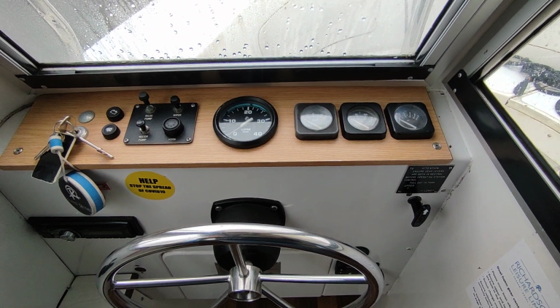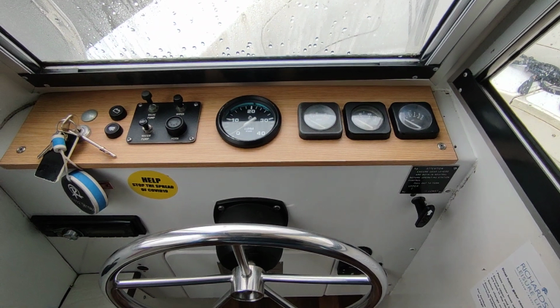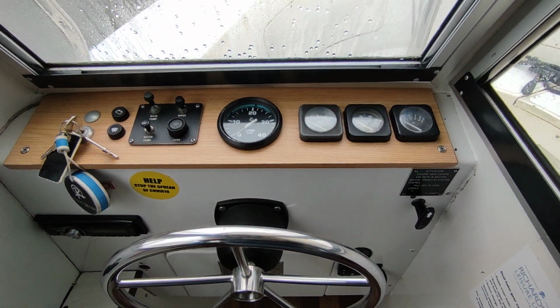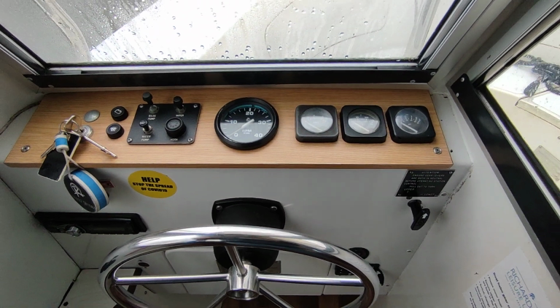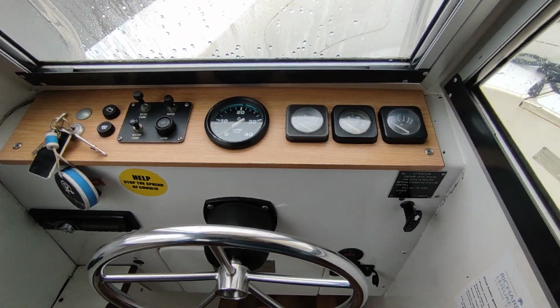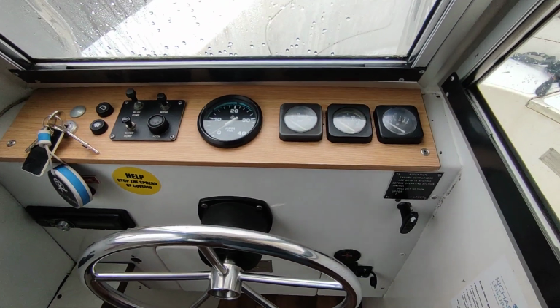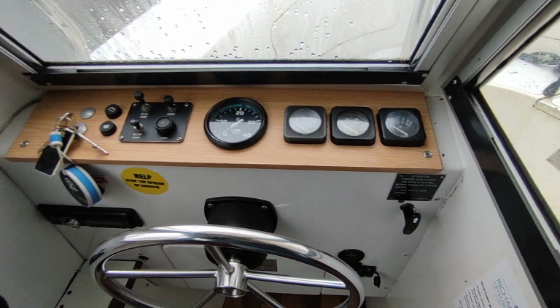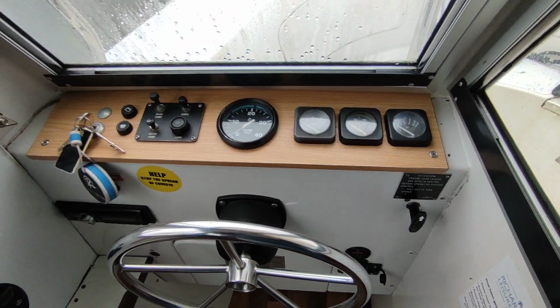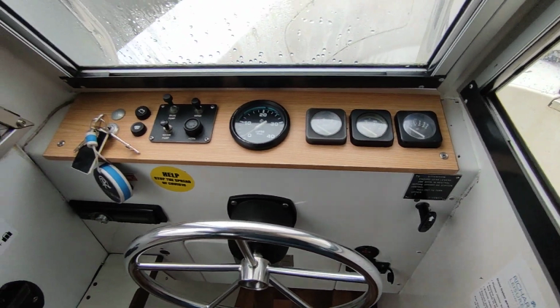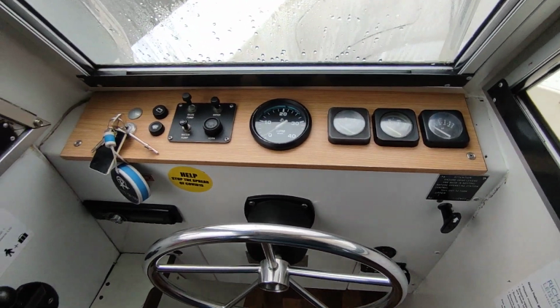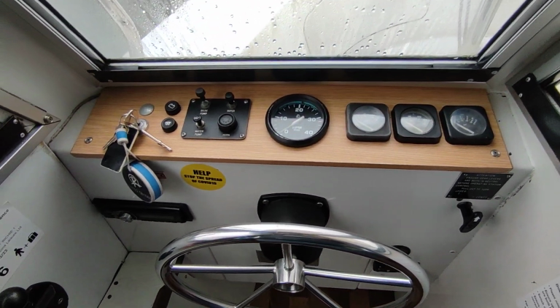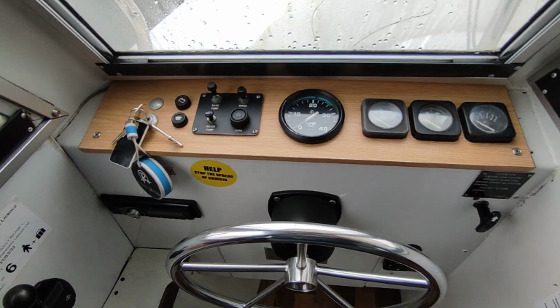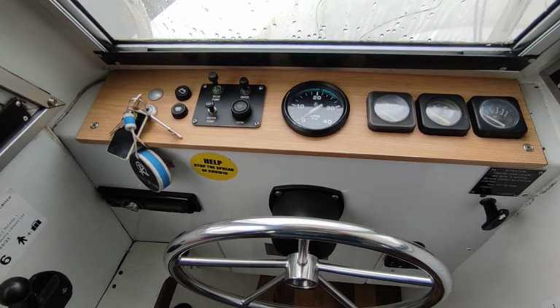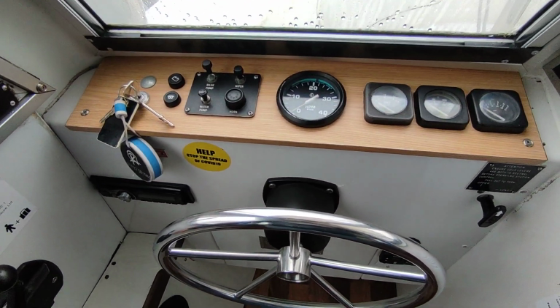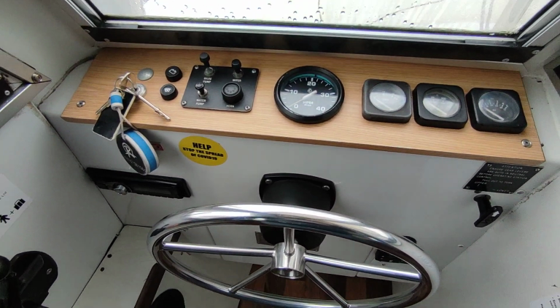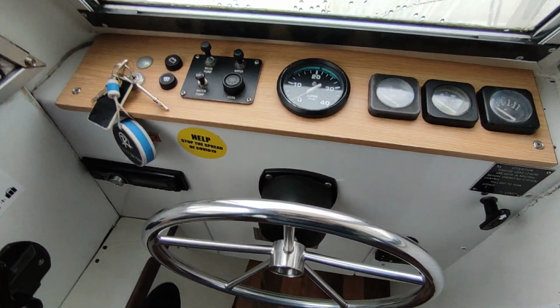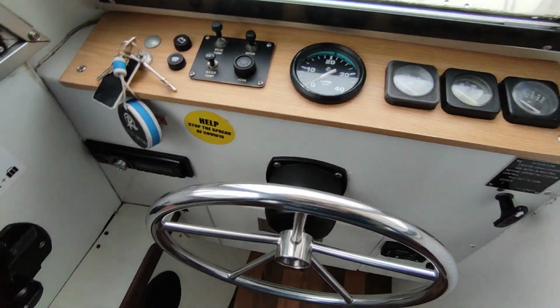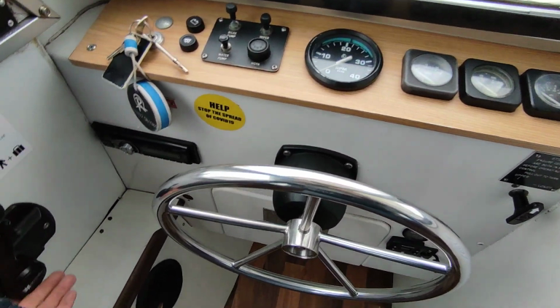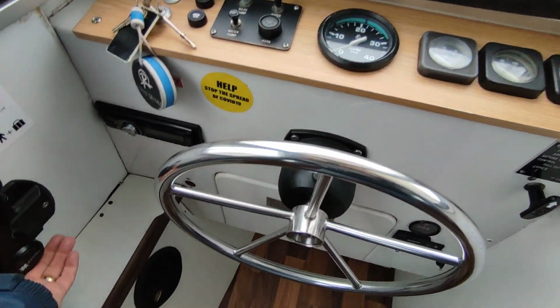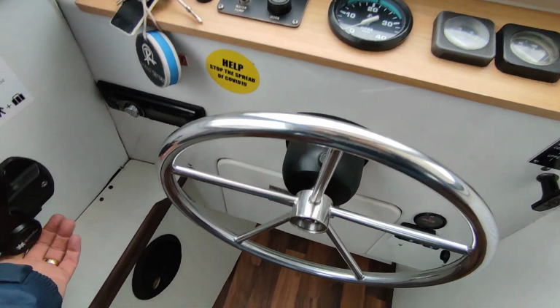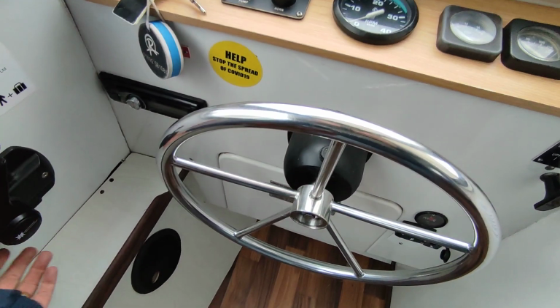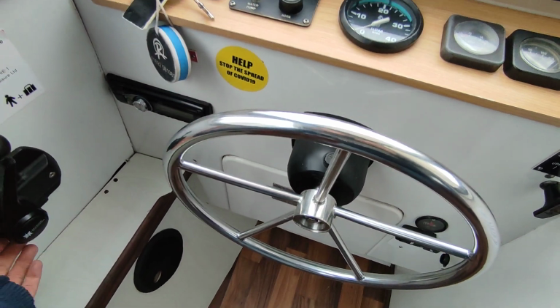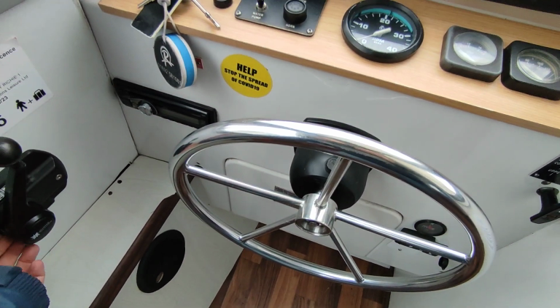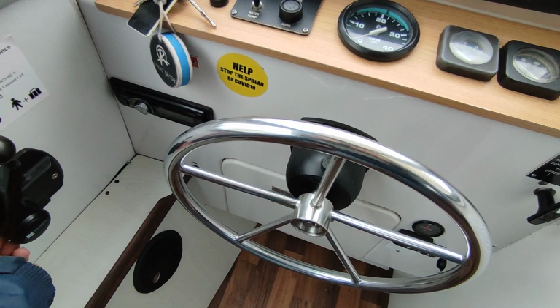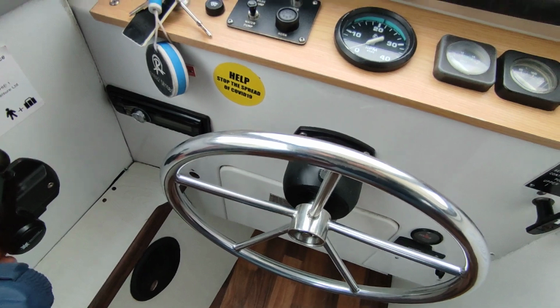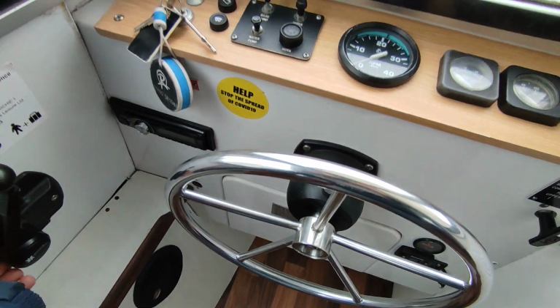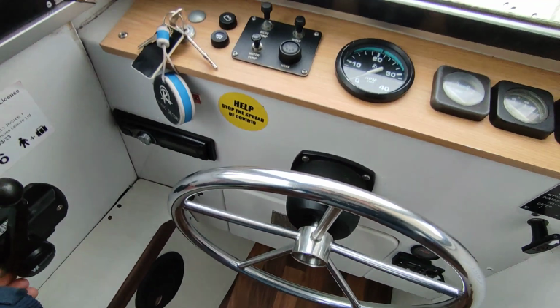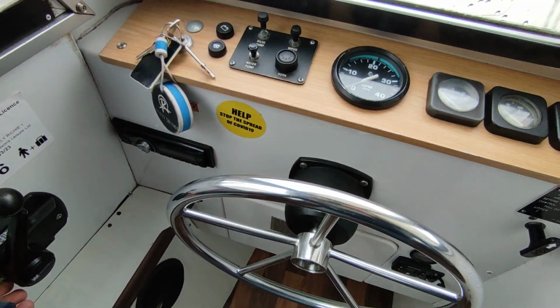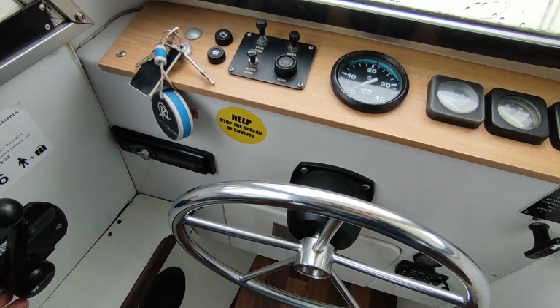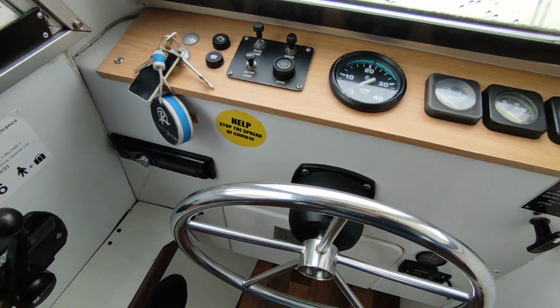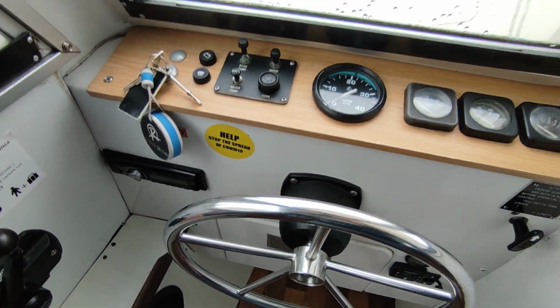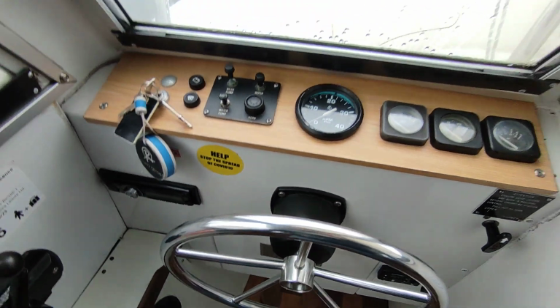Hi, this is Steve Biggs of Boat Shed Norfolk on board a Connoisseur 1070 FB.